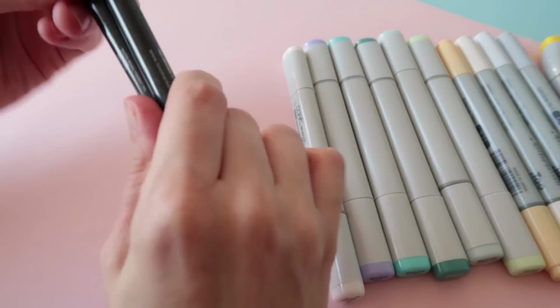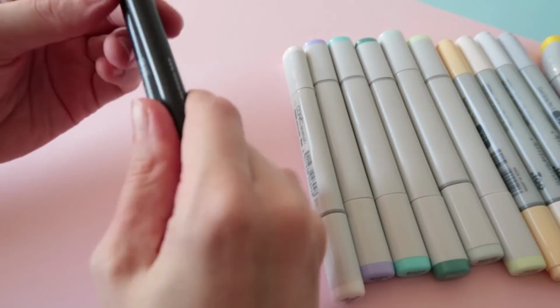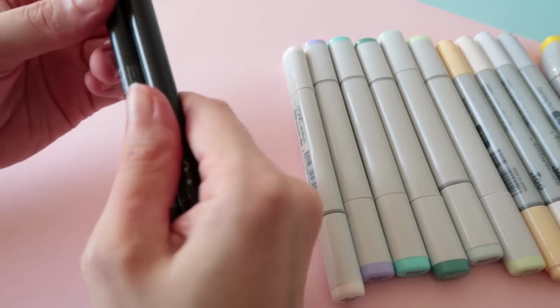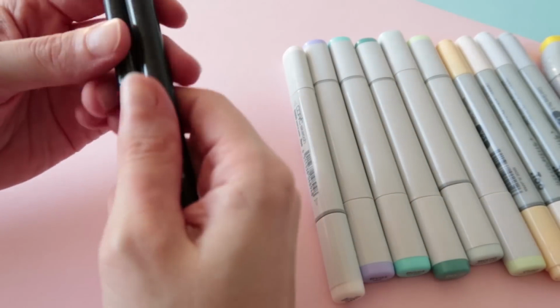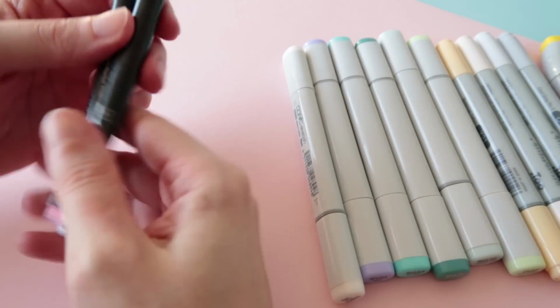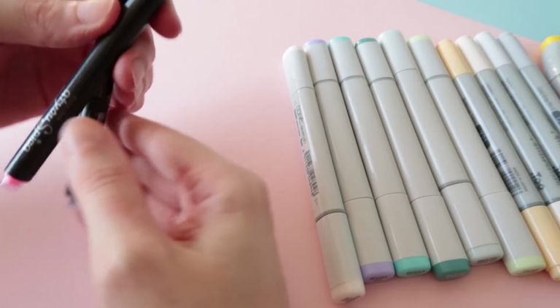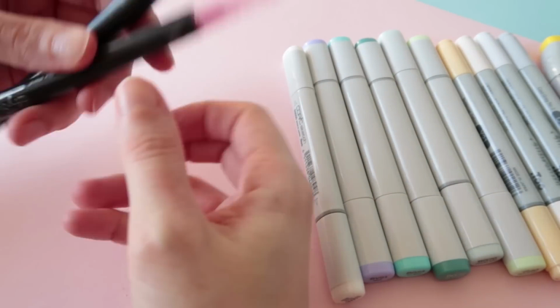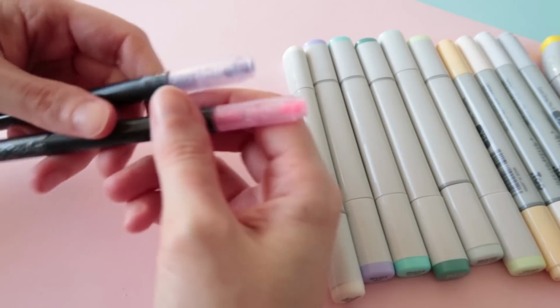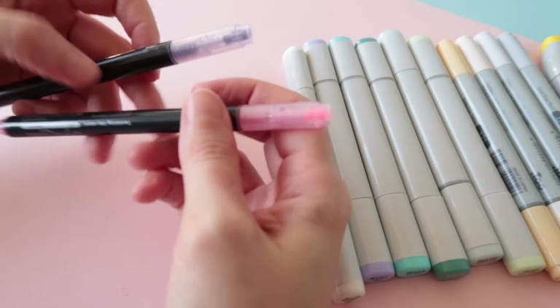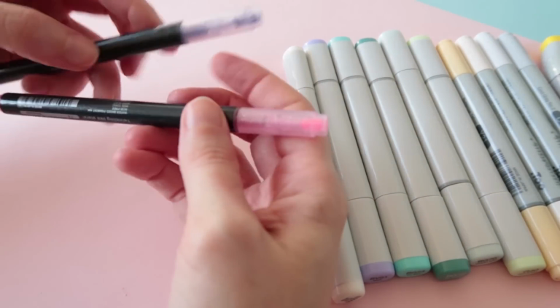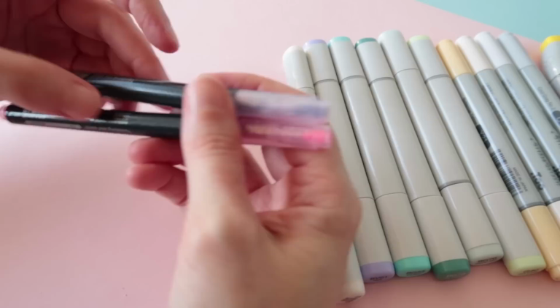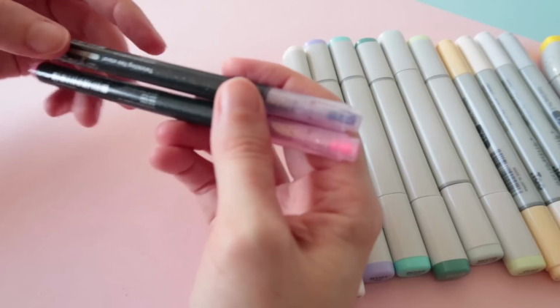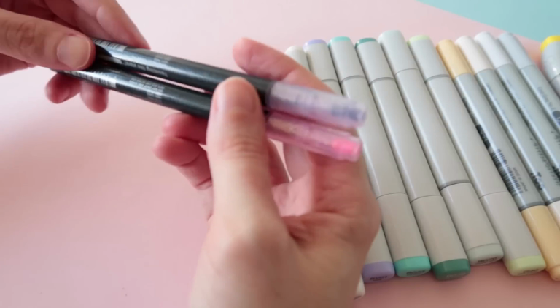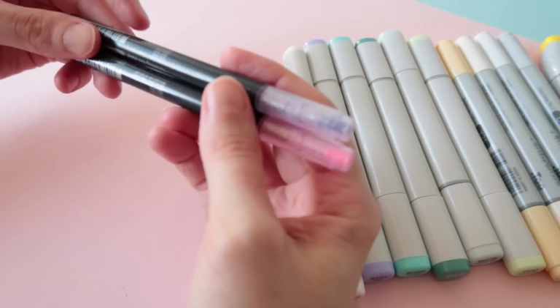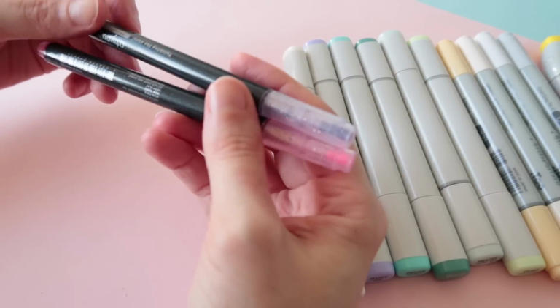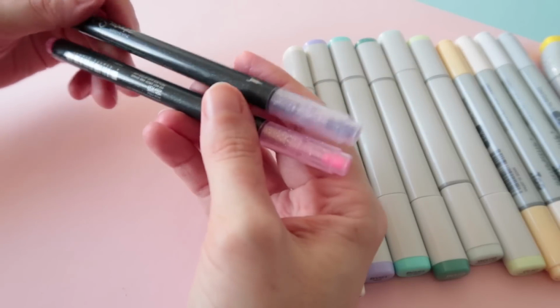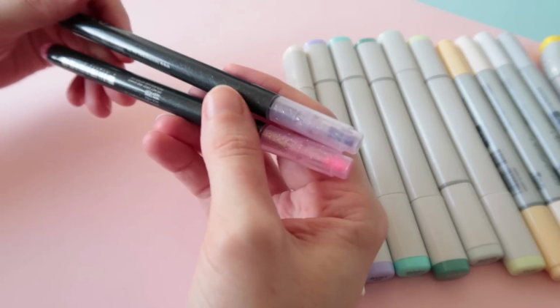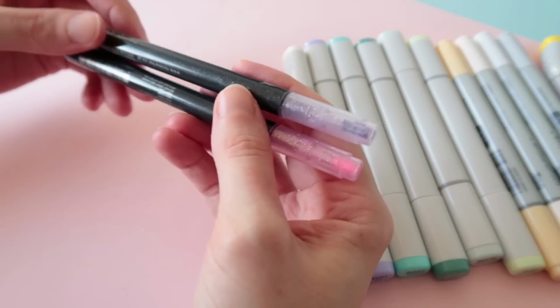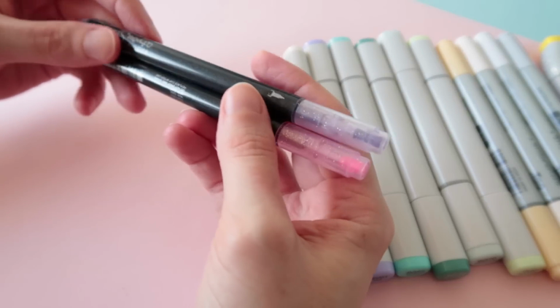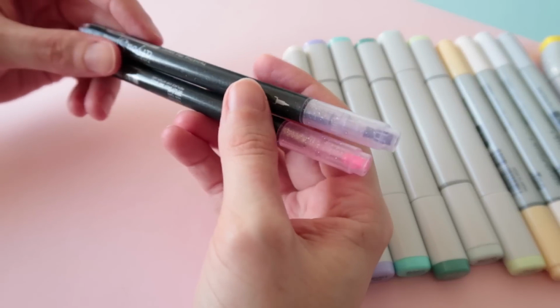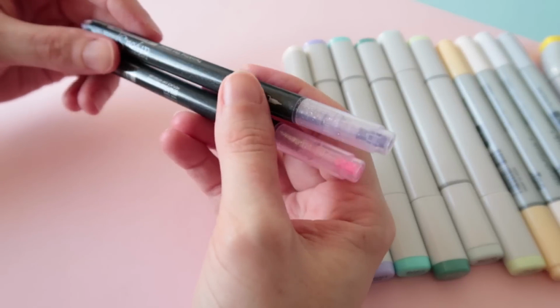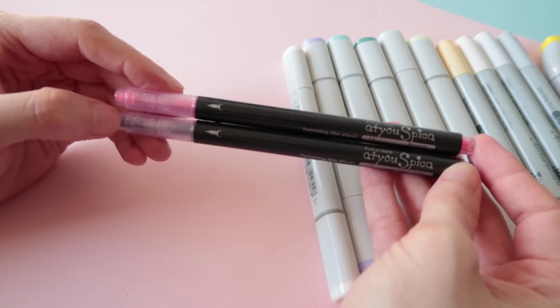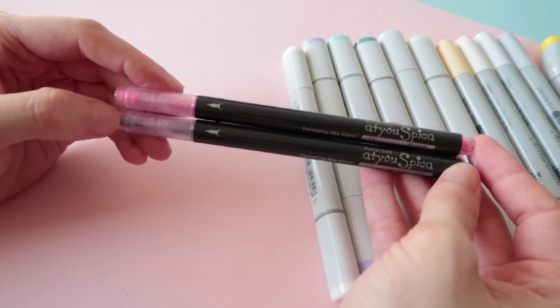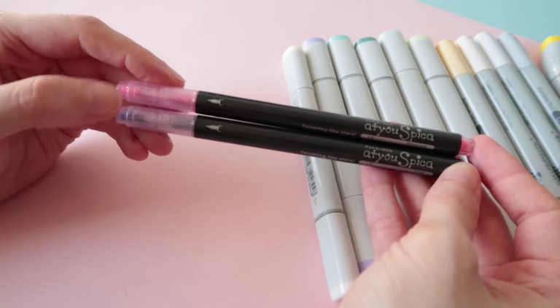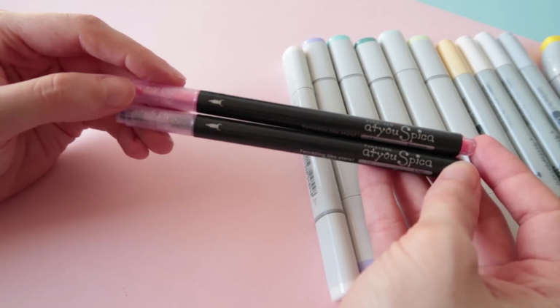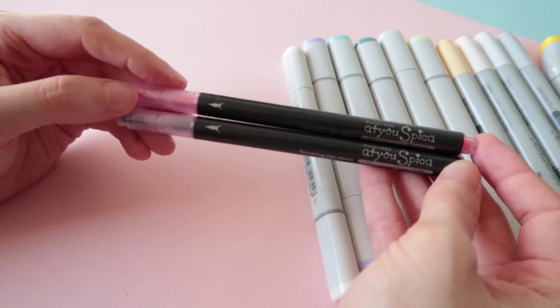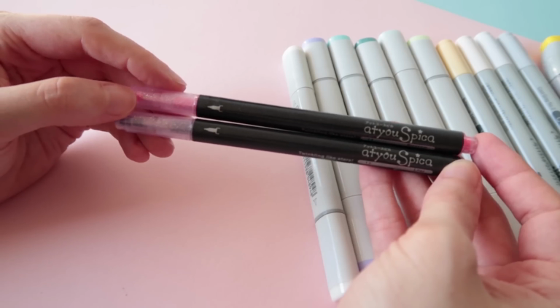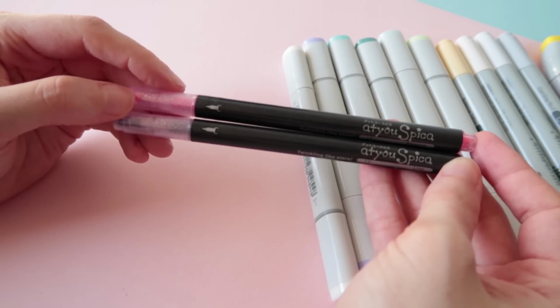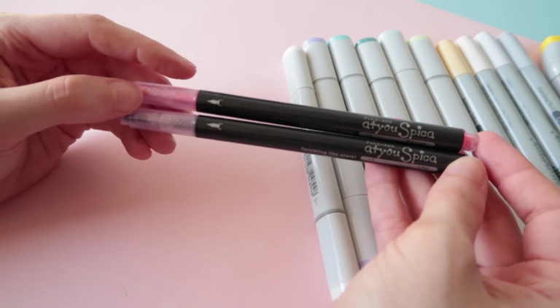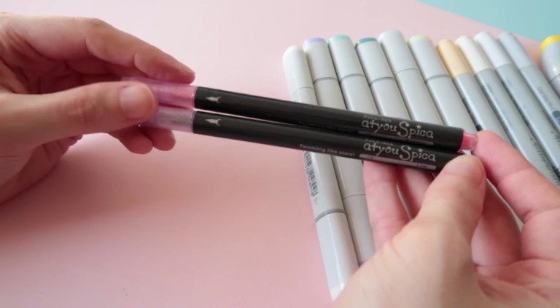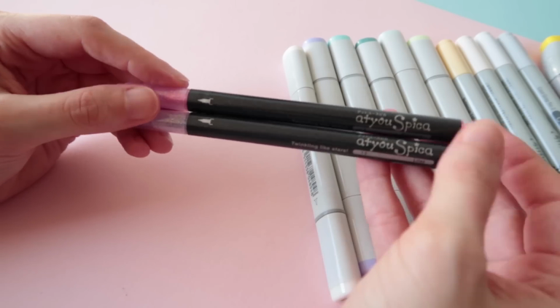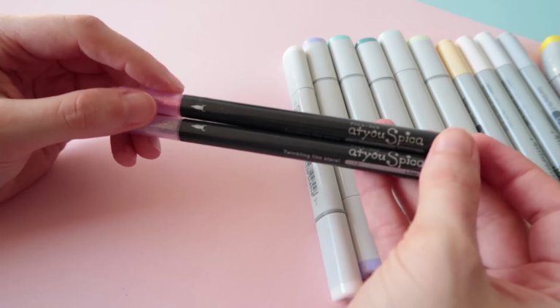And then I also bought these two glitter pens. Let's do some swatches.